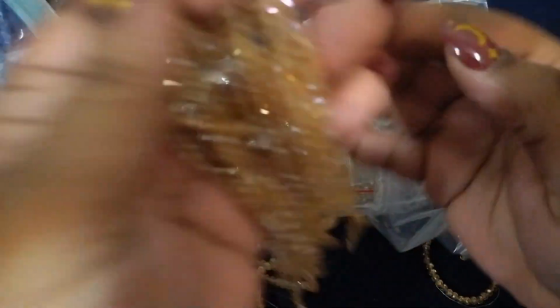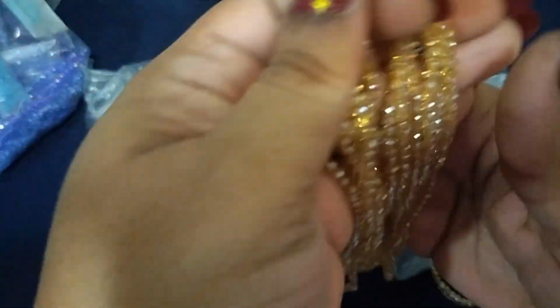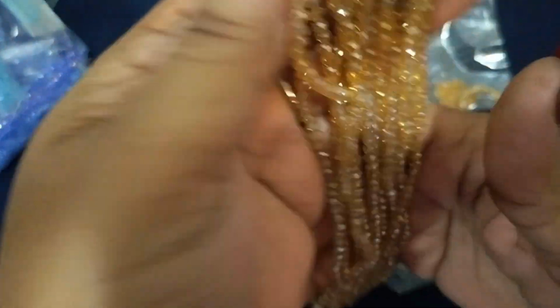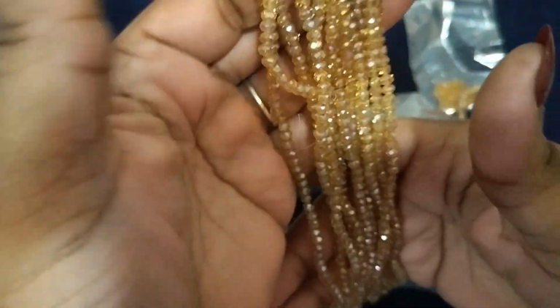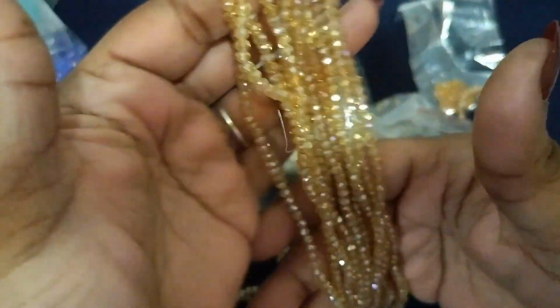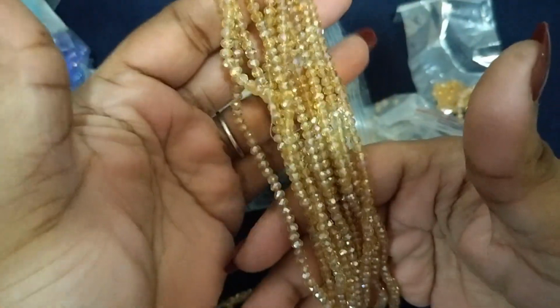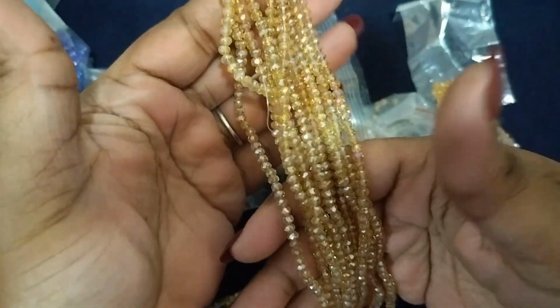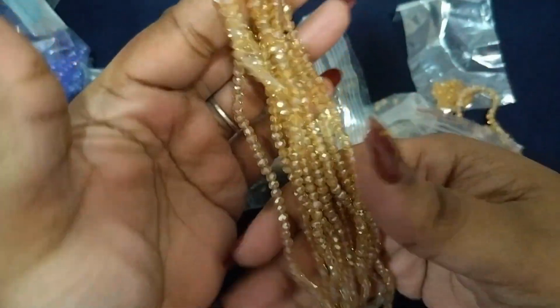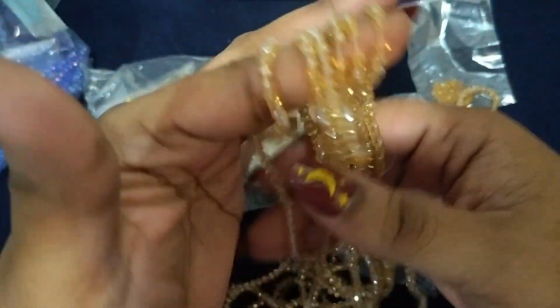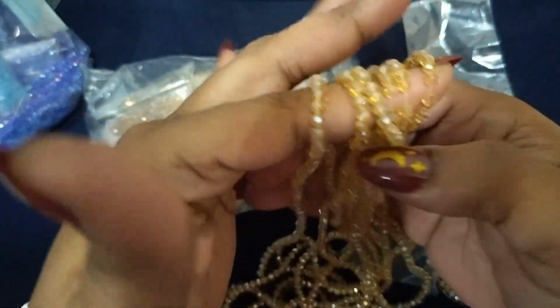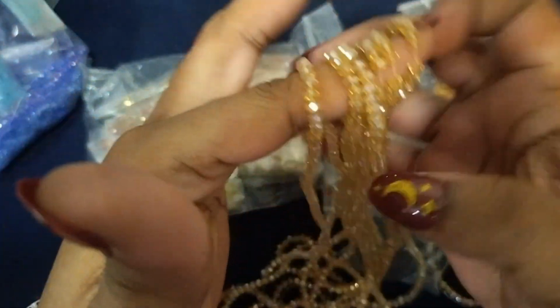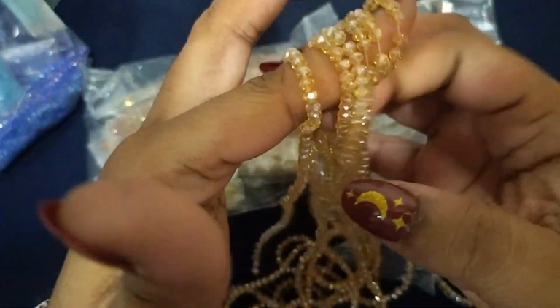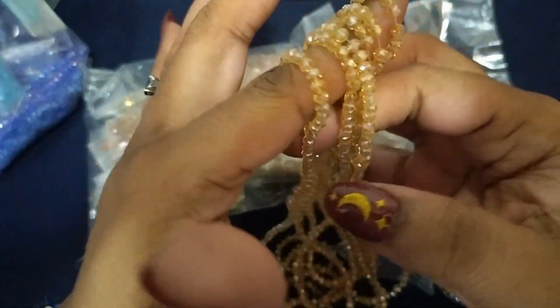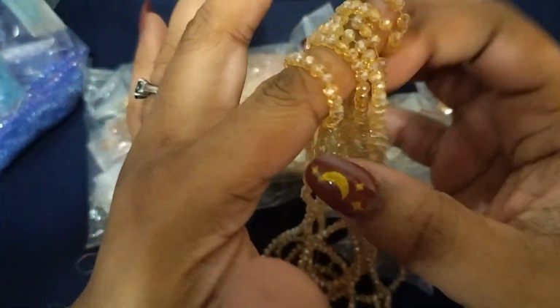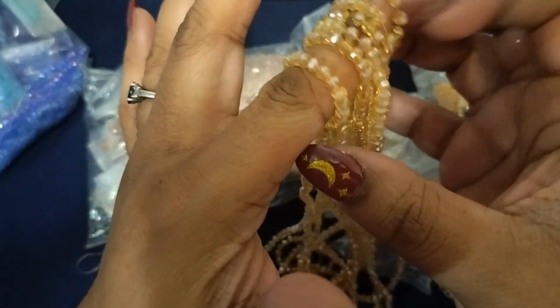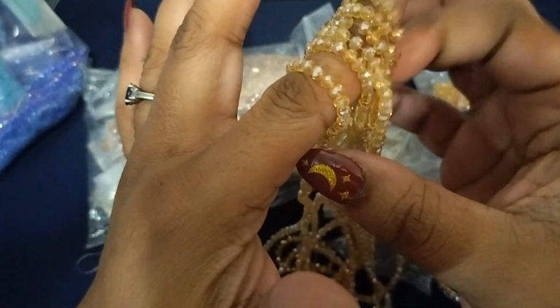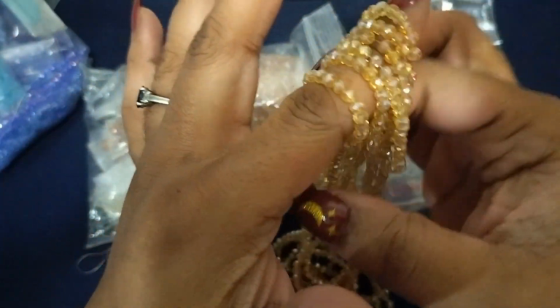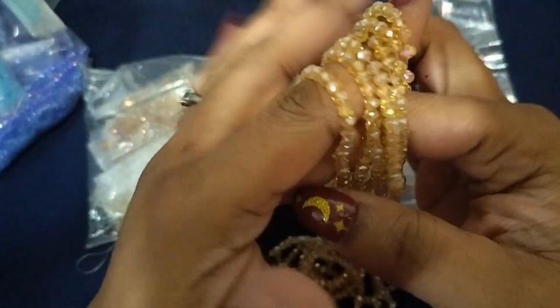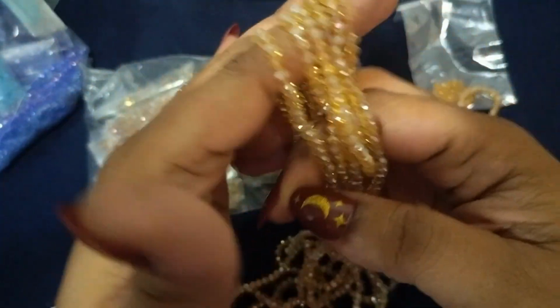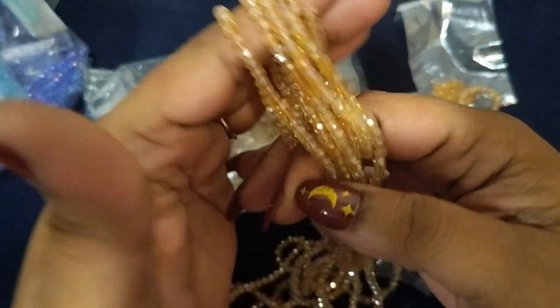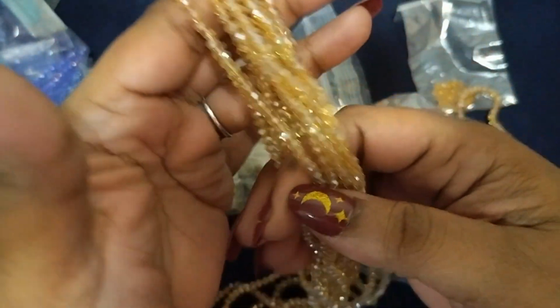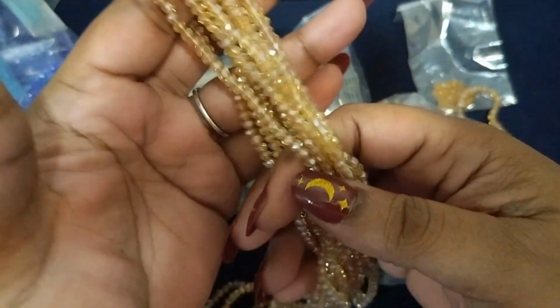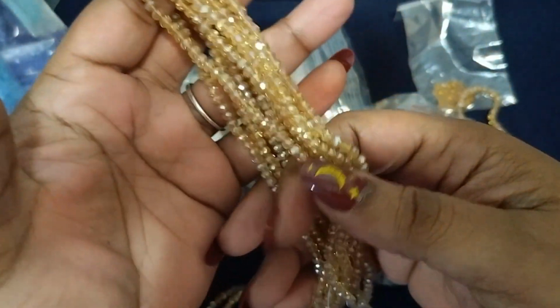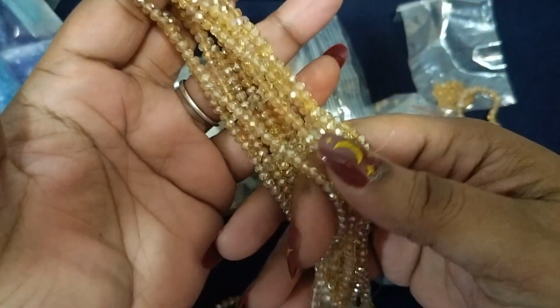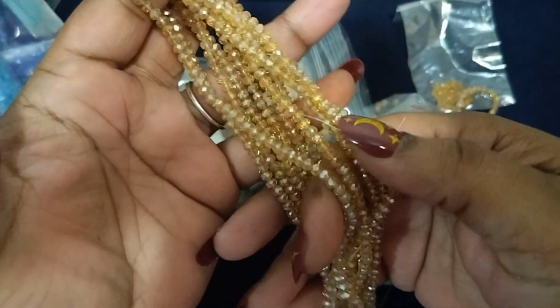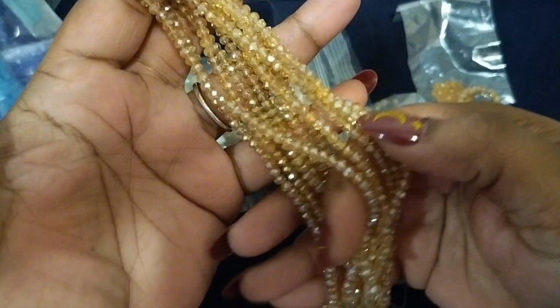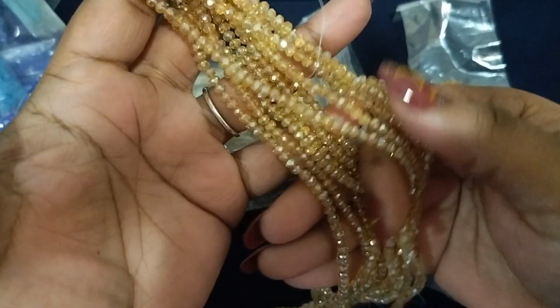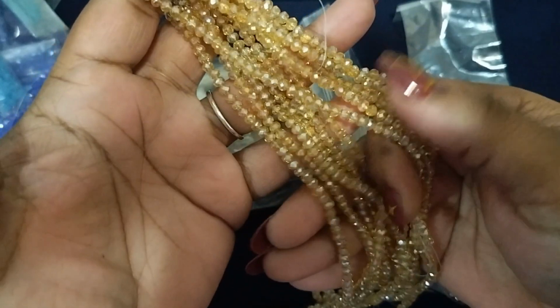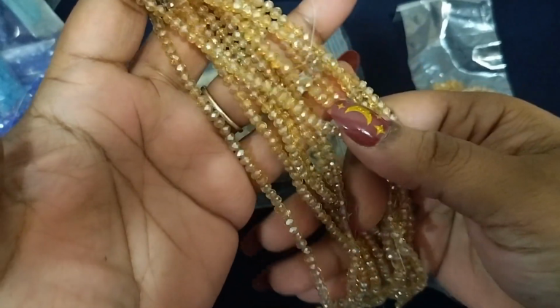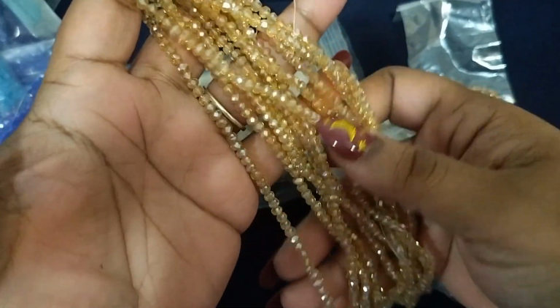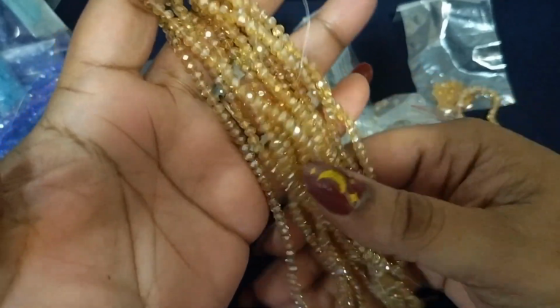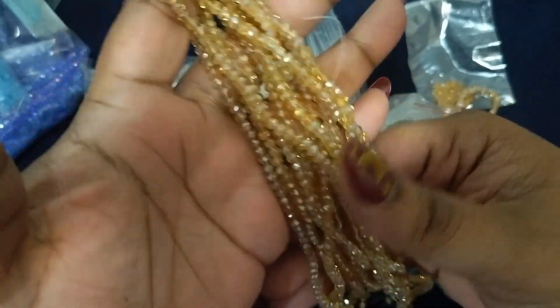You can make a whole set with these — look how they shimmer. And these are glass beads.